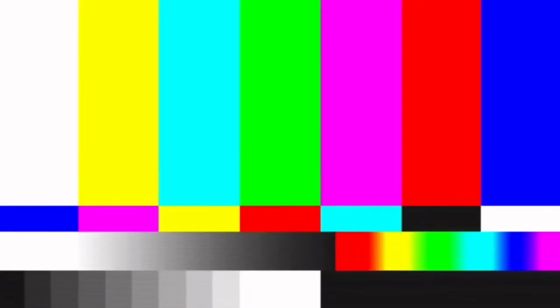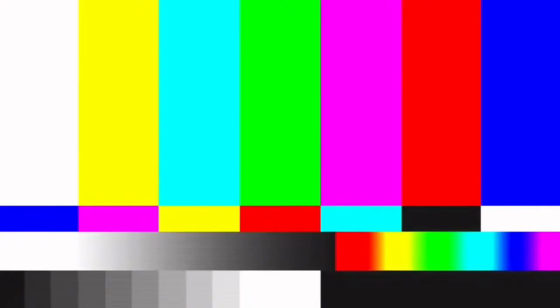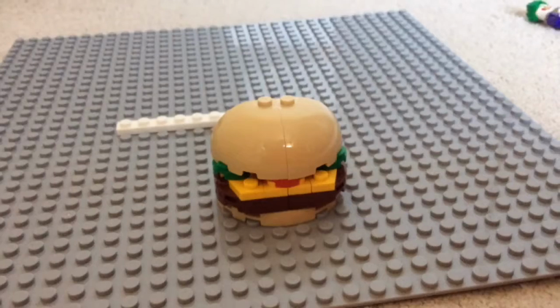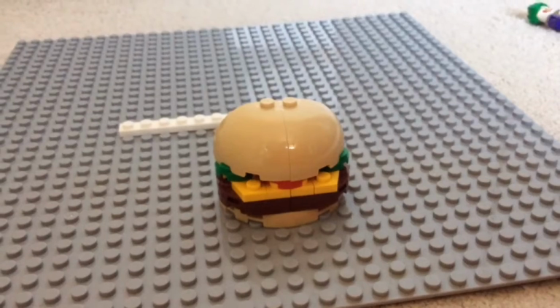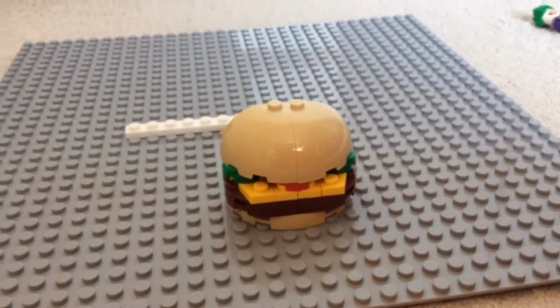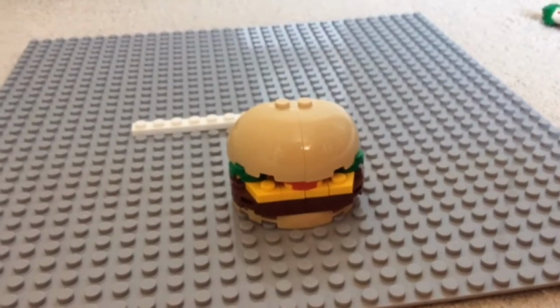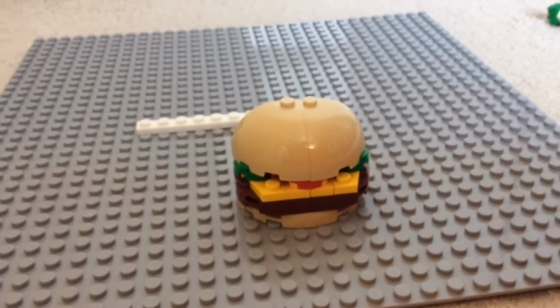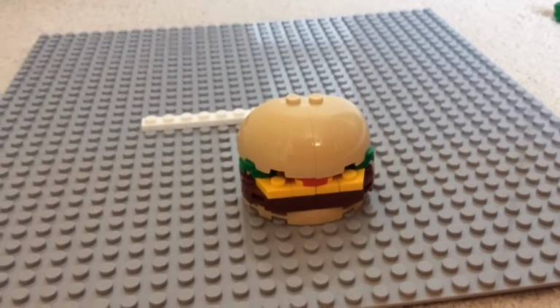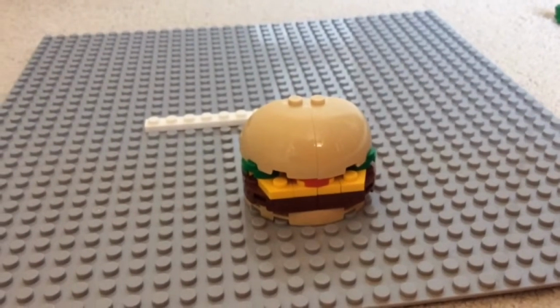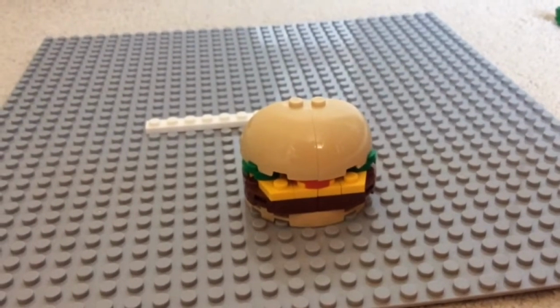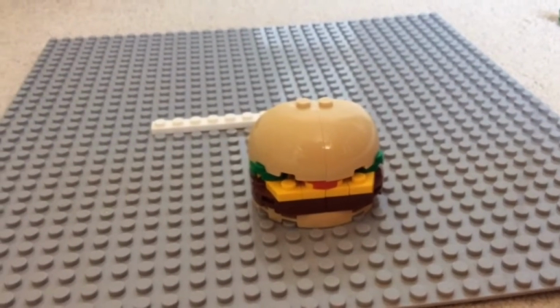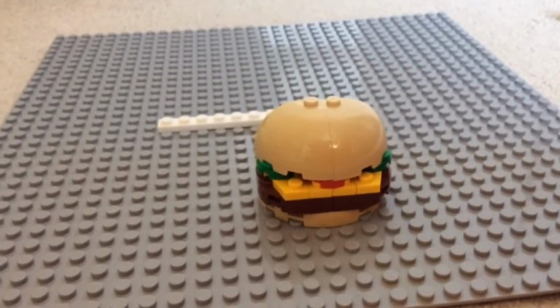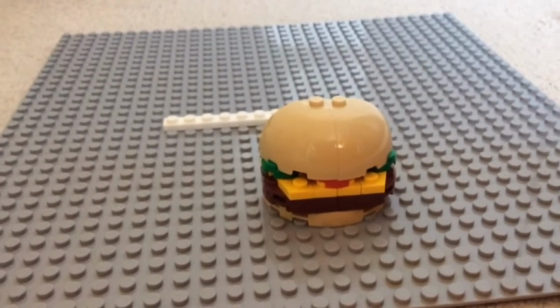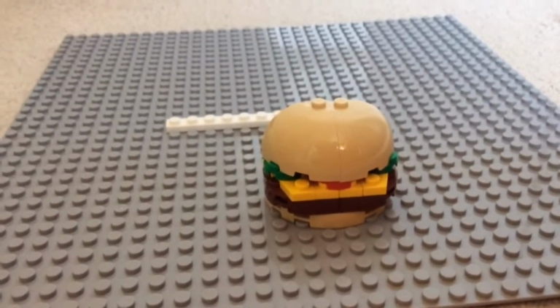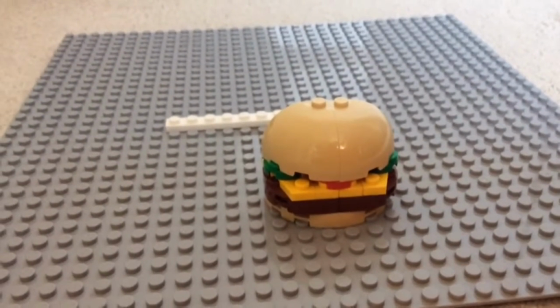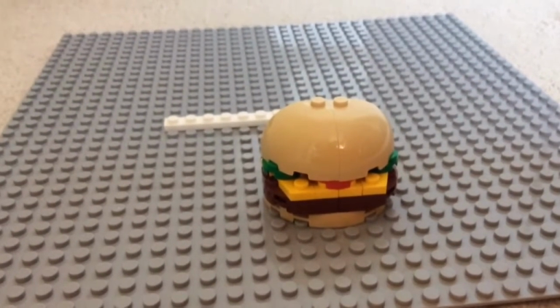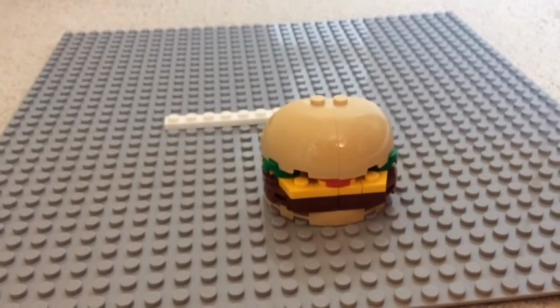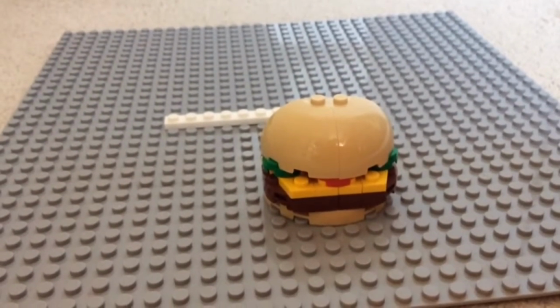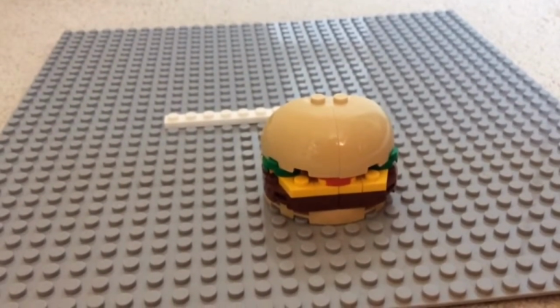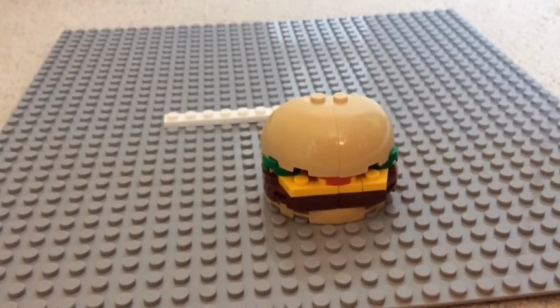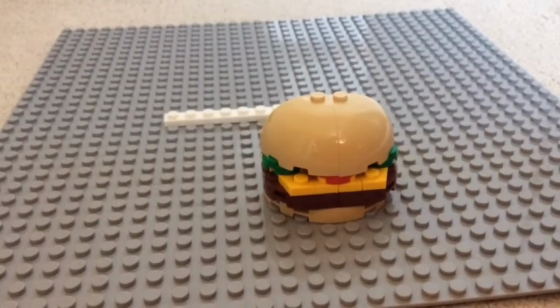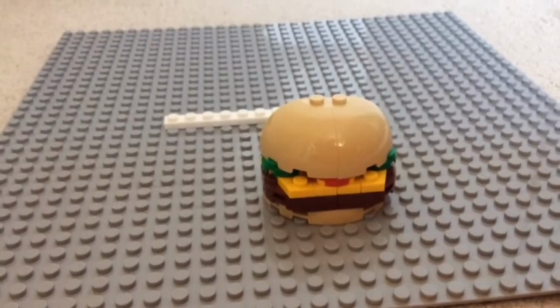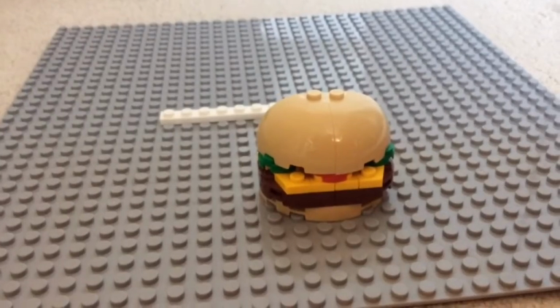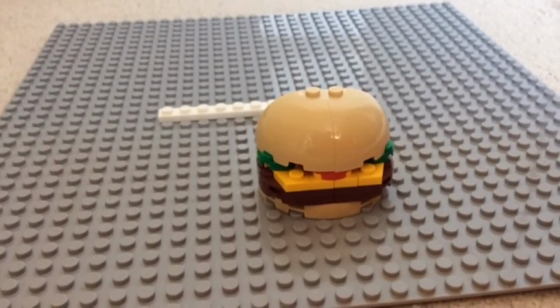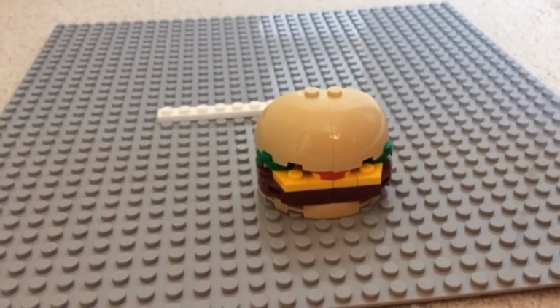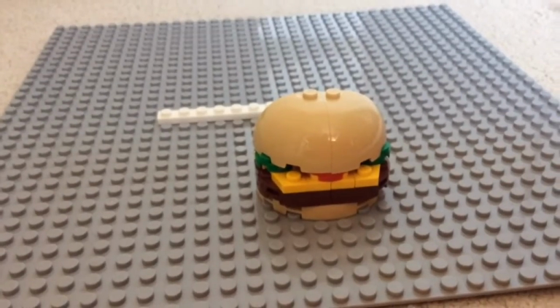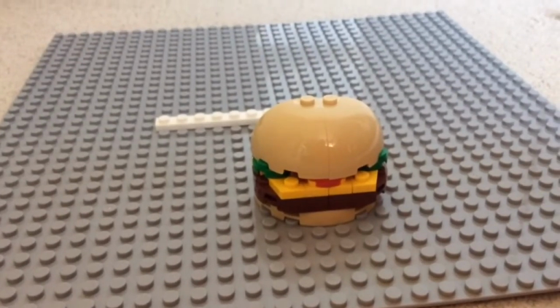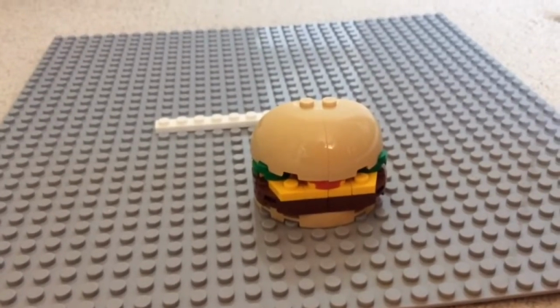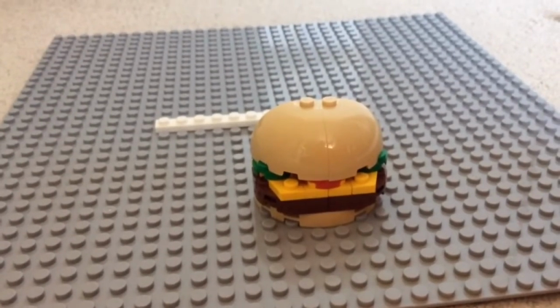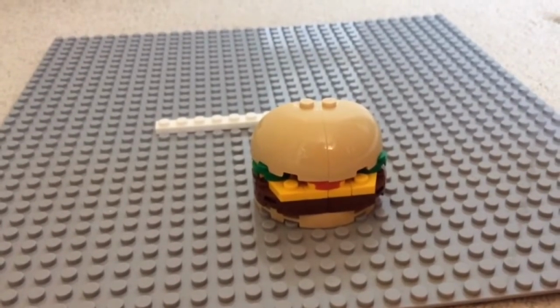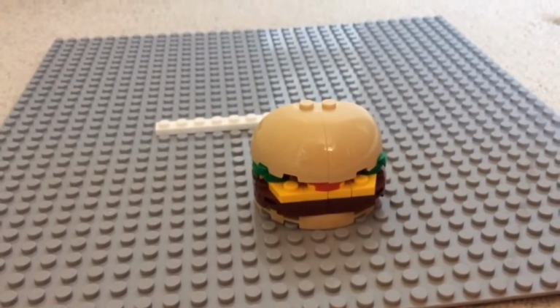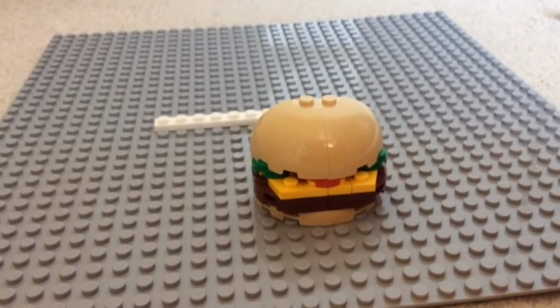You're going to see a time lapse of me making this burger fresh out of the oven.